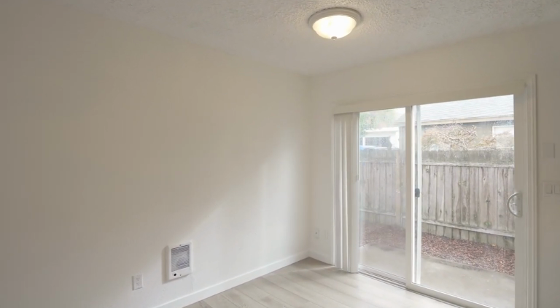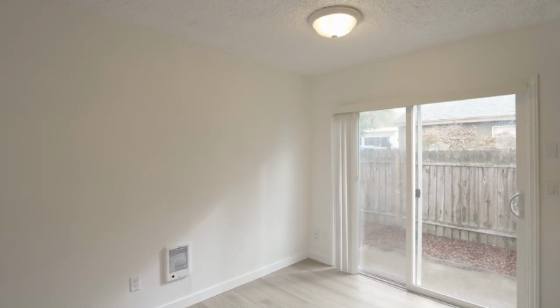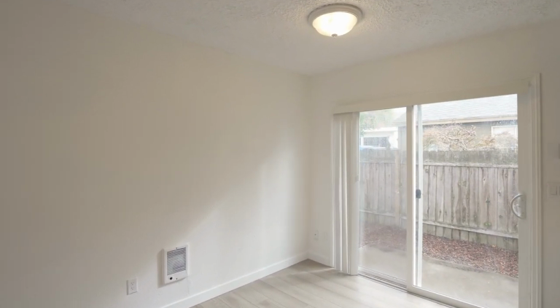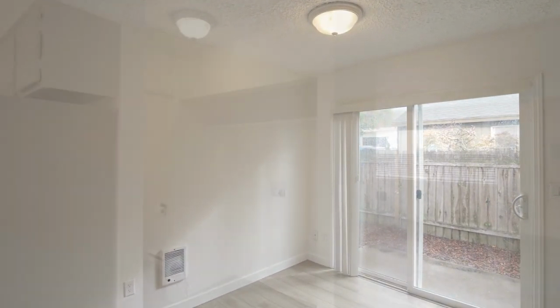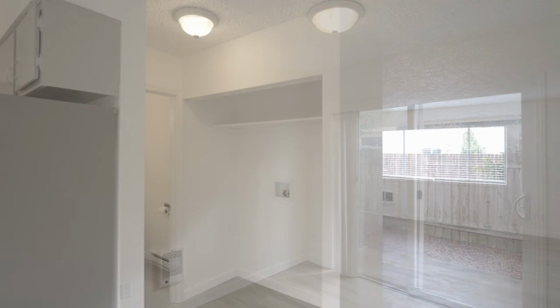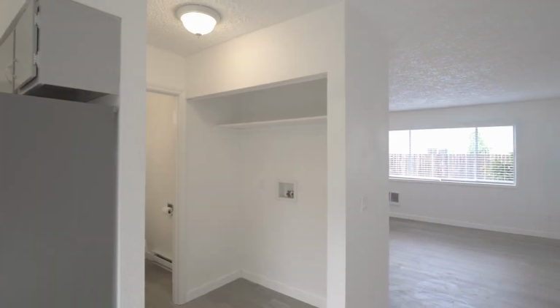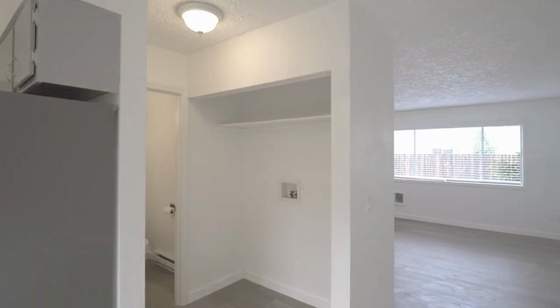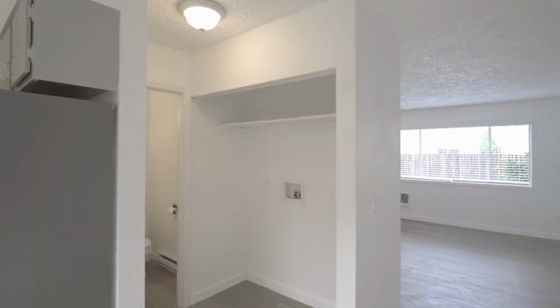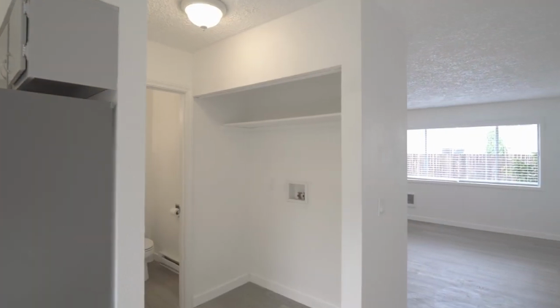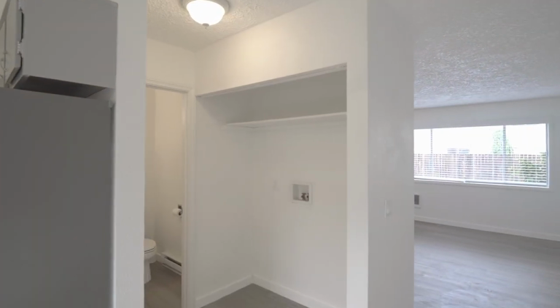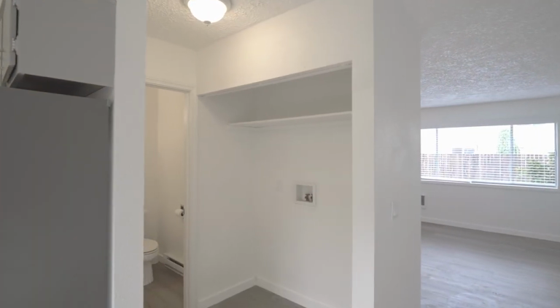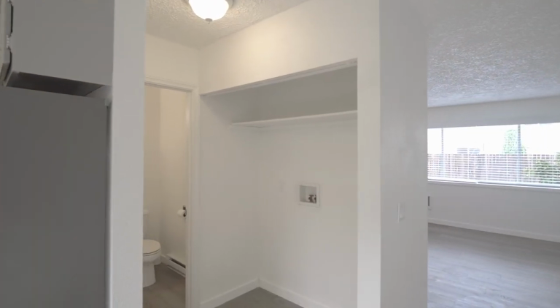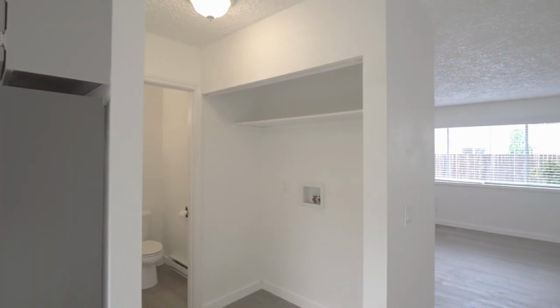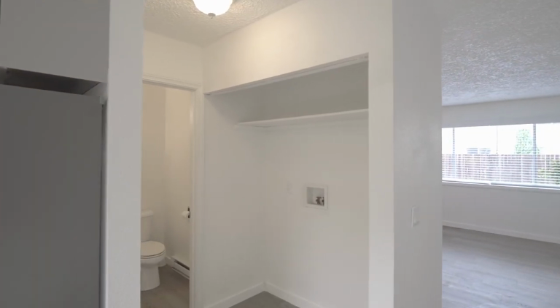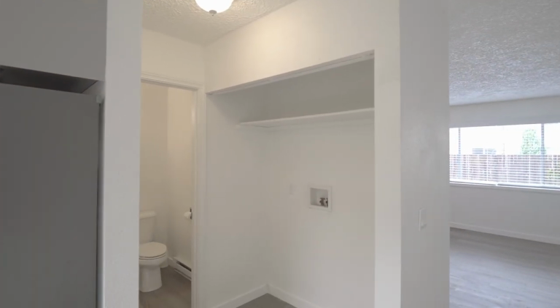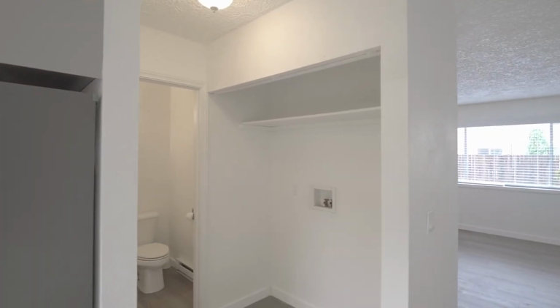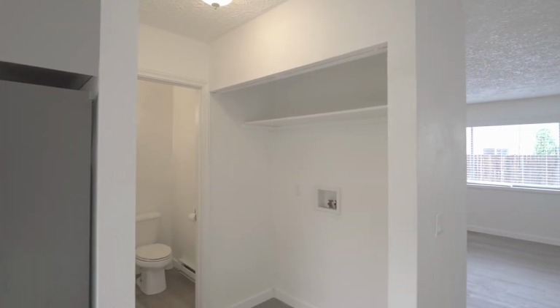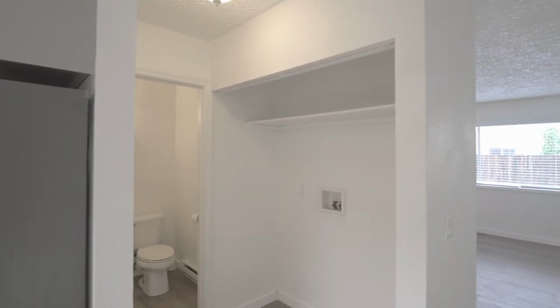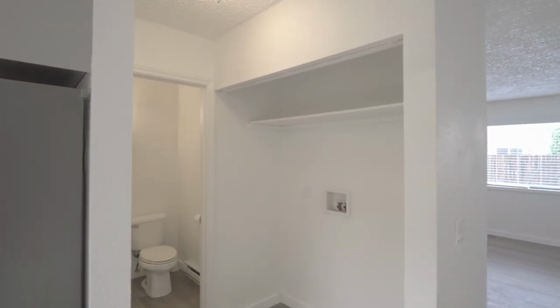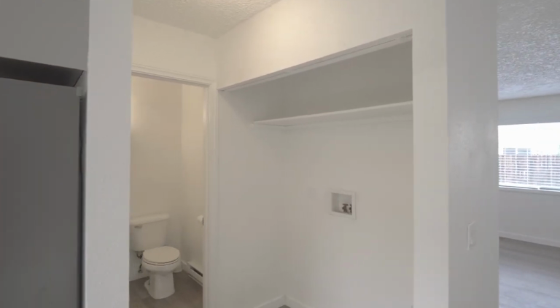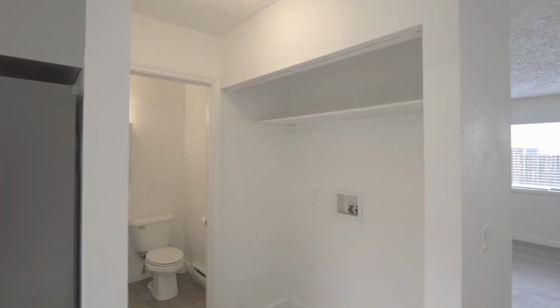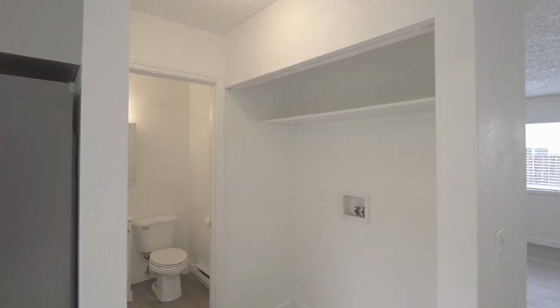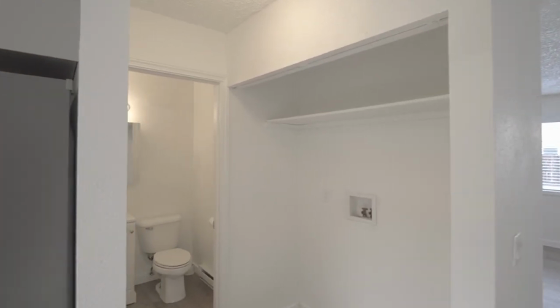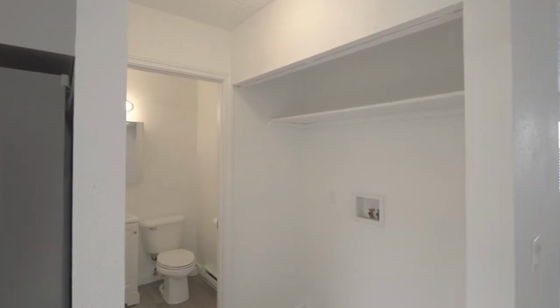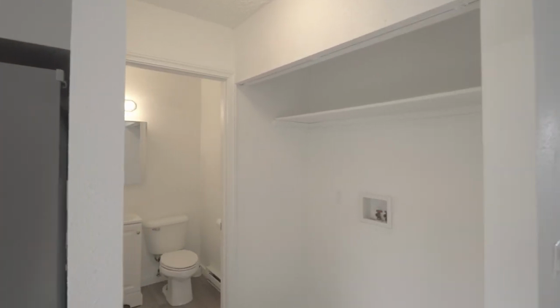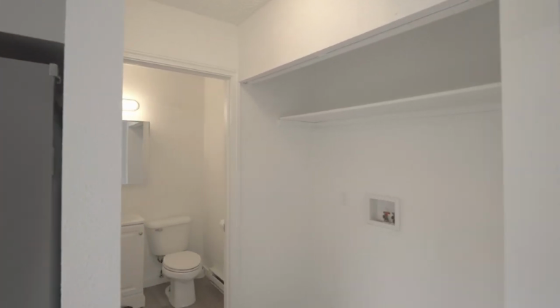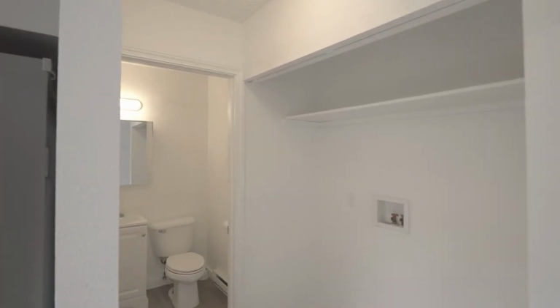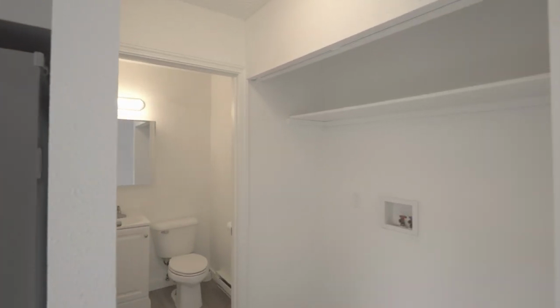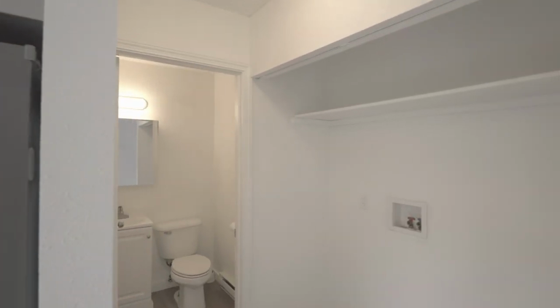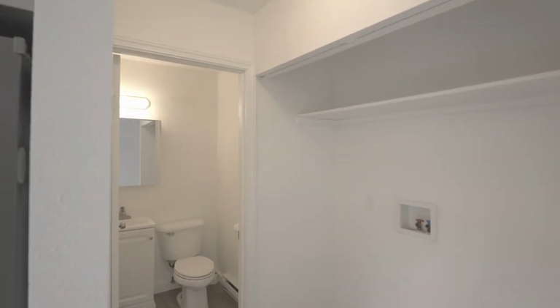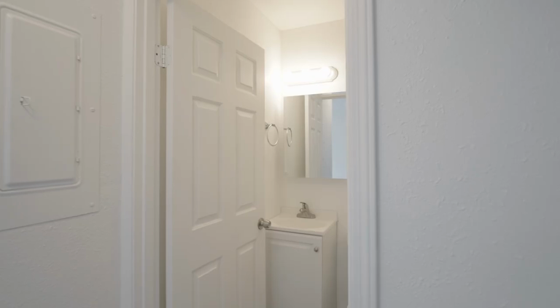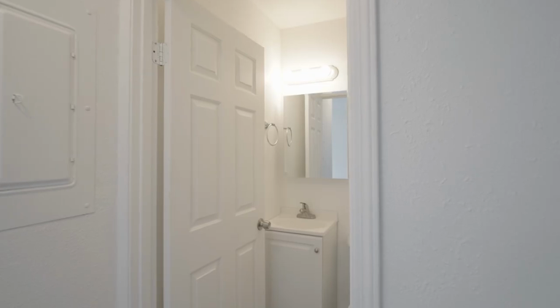Enjoy the convenient in-unit washer and dryer hookups, and you'll find a main level powder room.